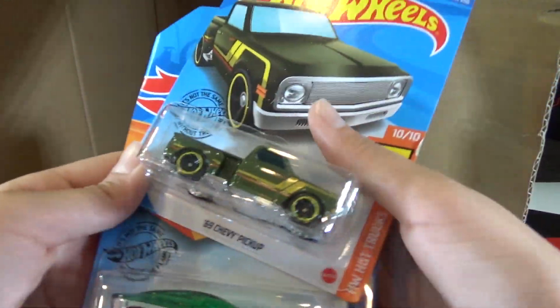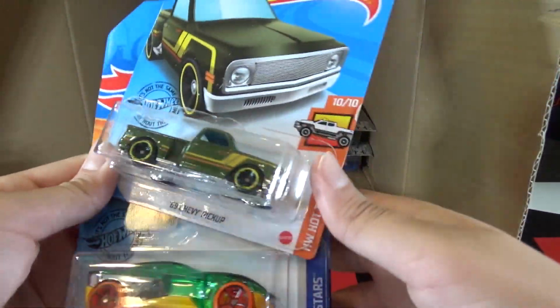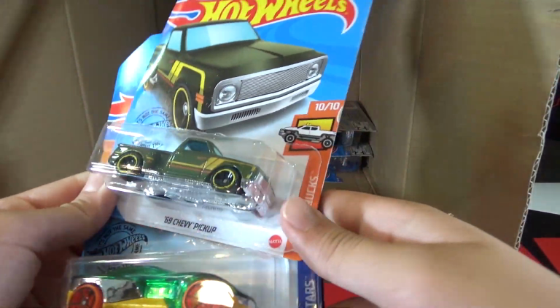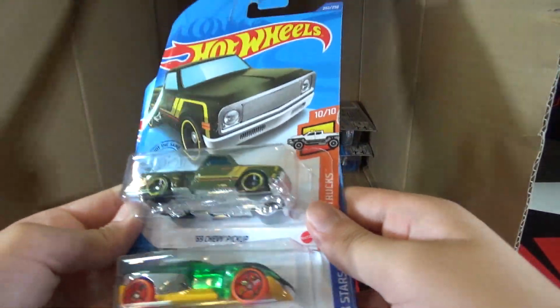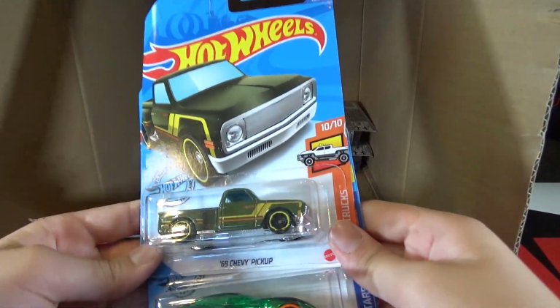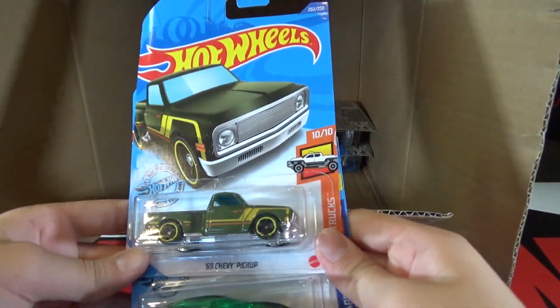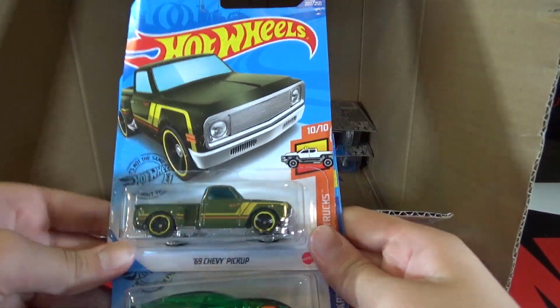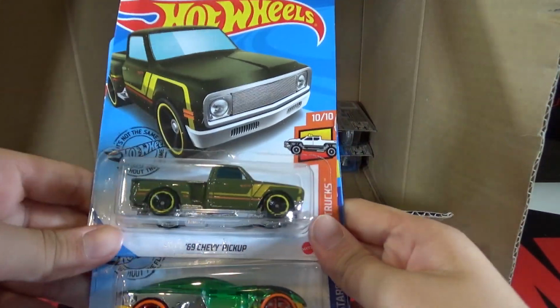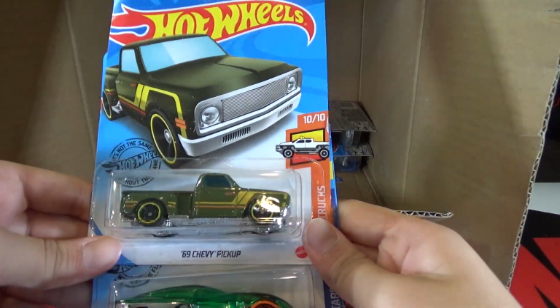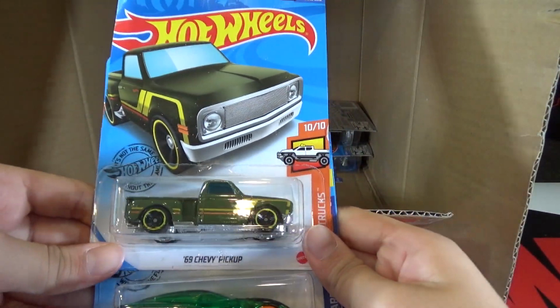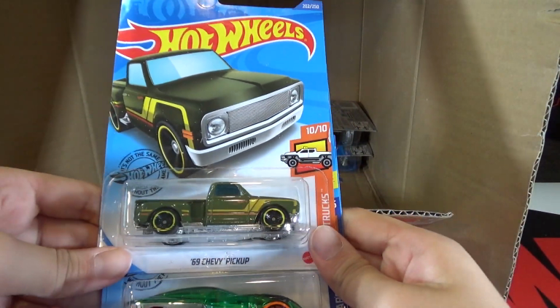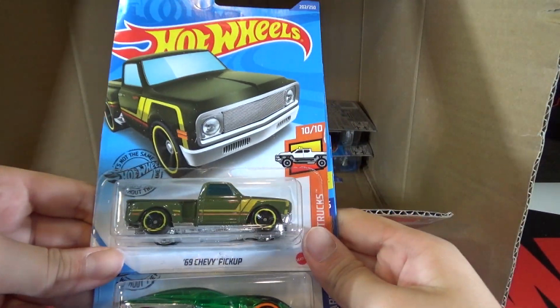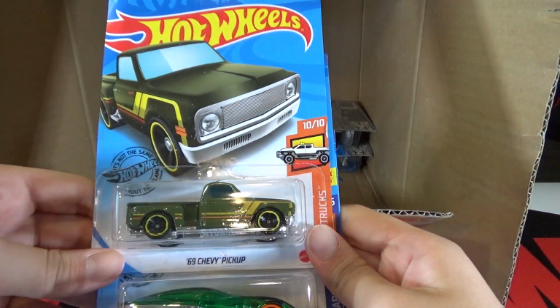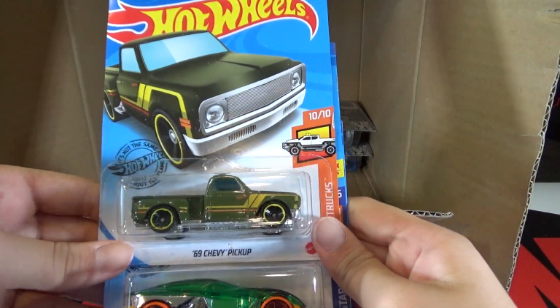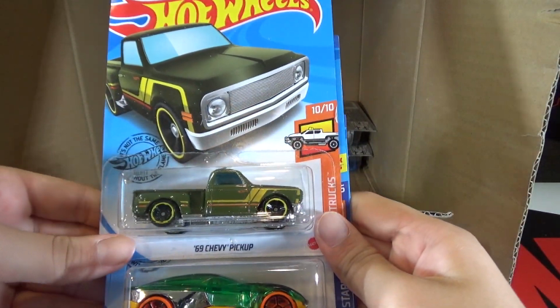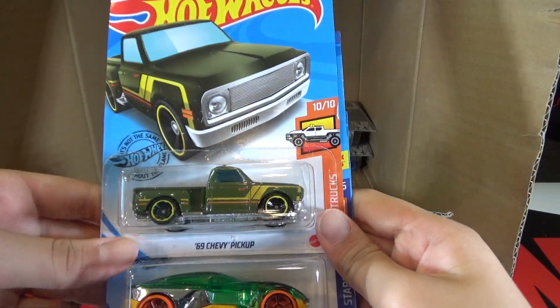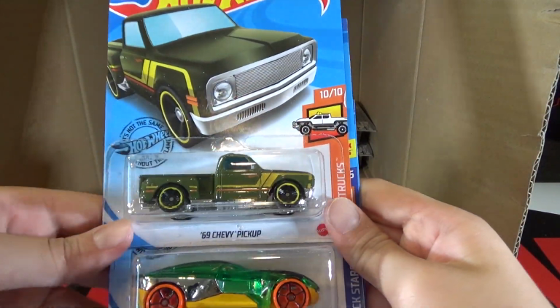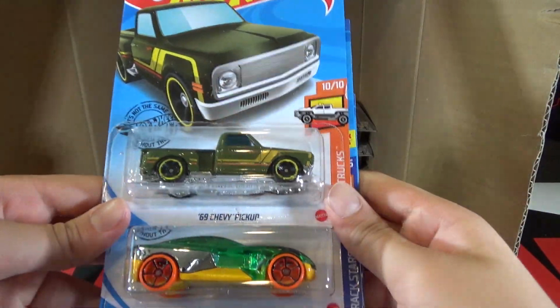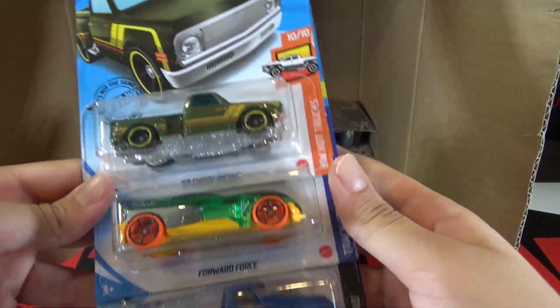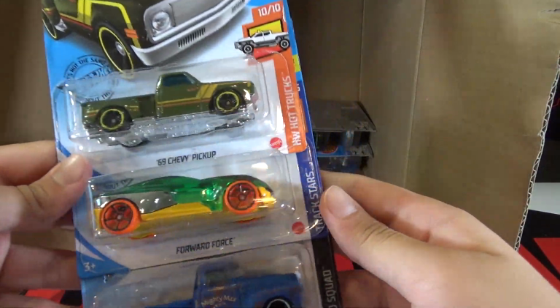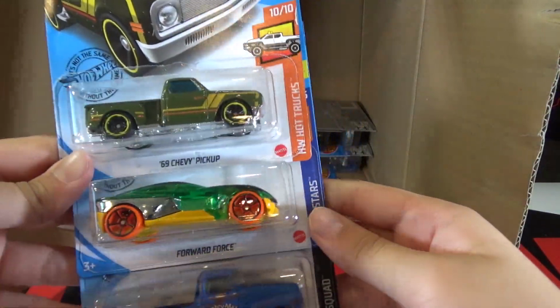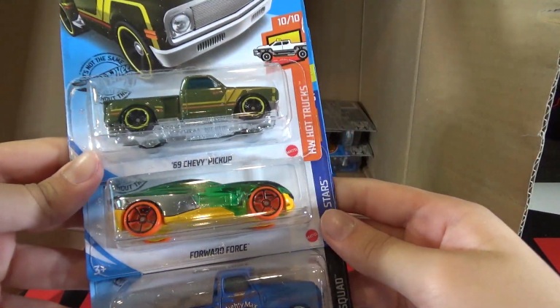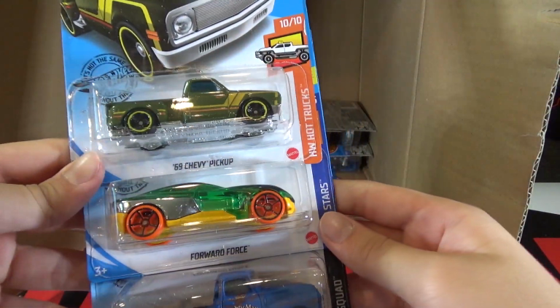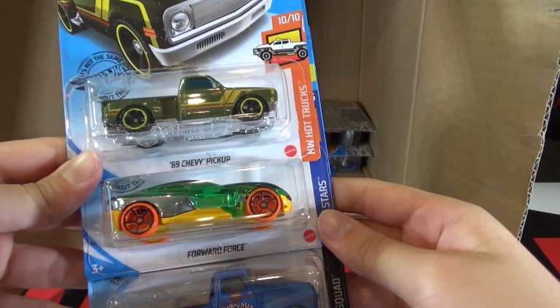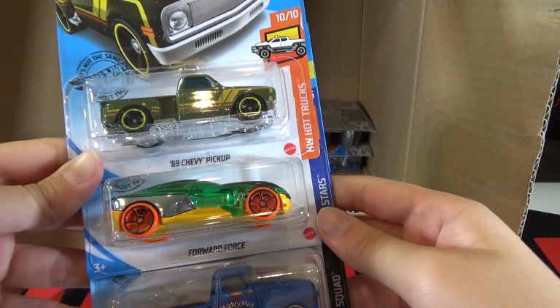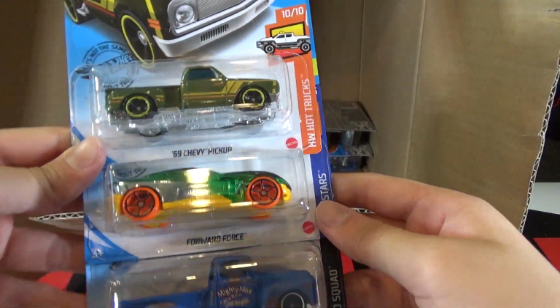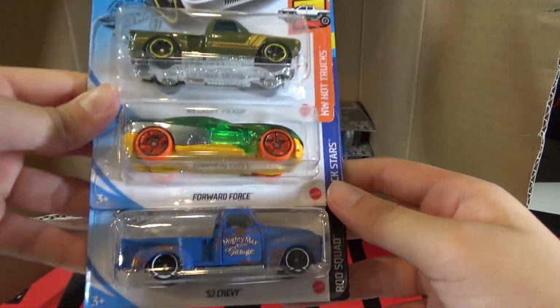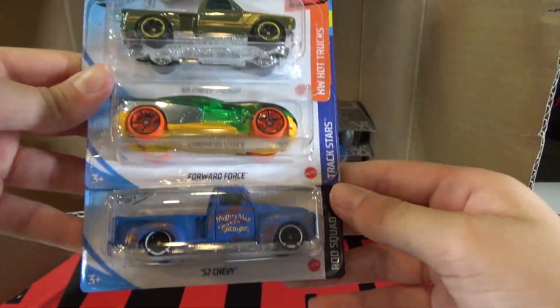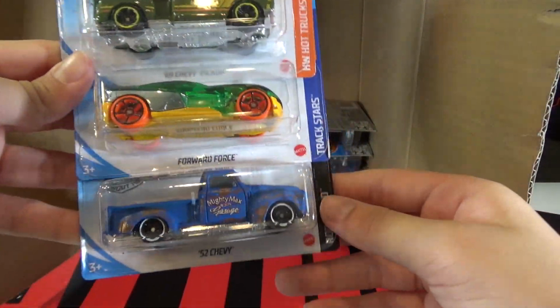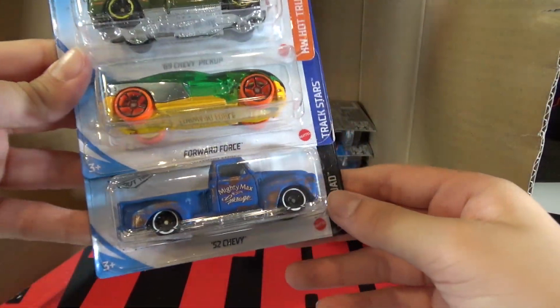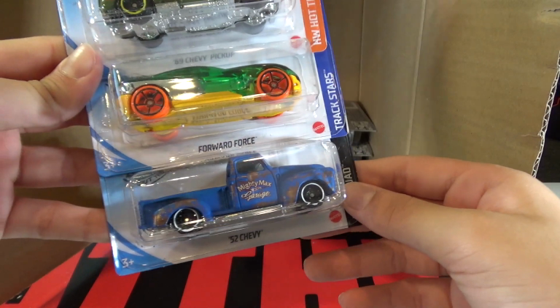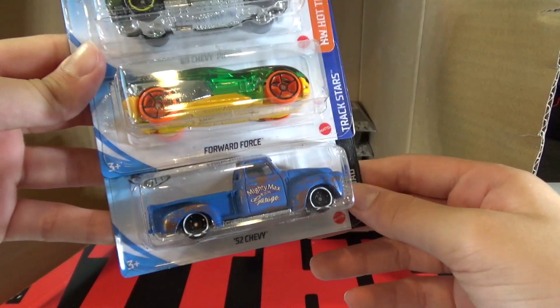Then we have another 69 Chevy pickup, another Ford Force, and the 52 Chevy.